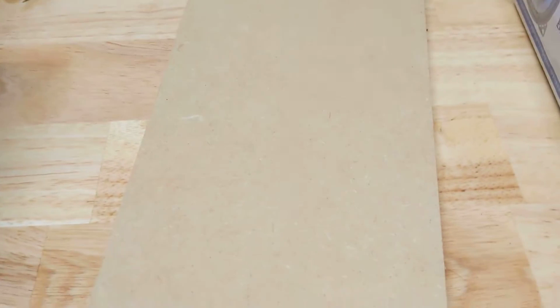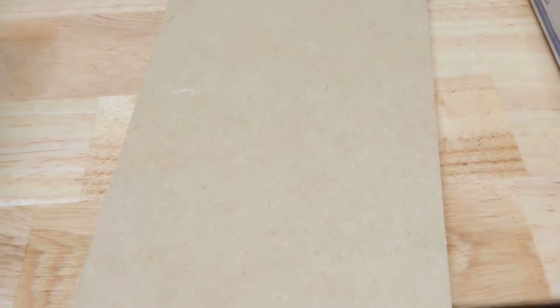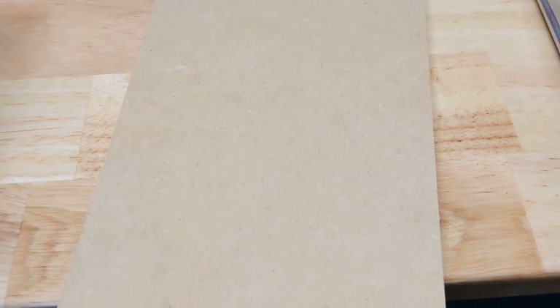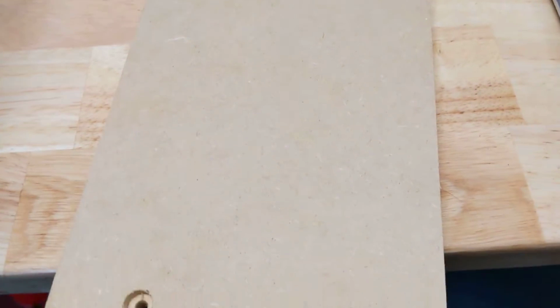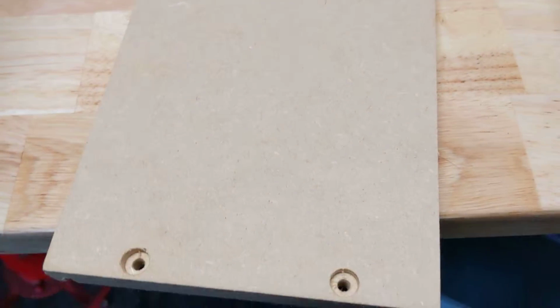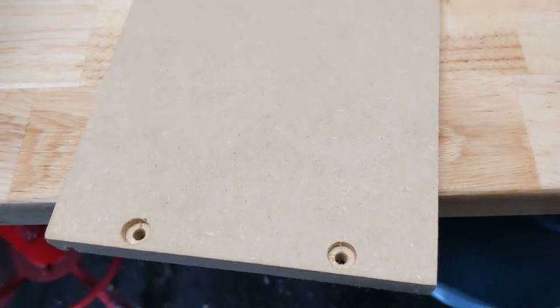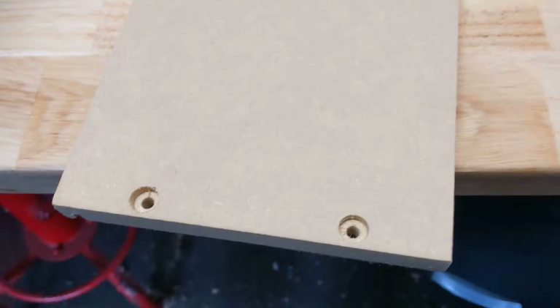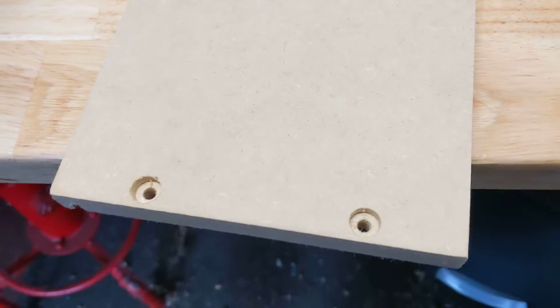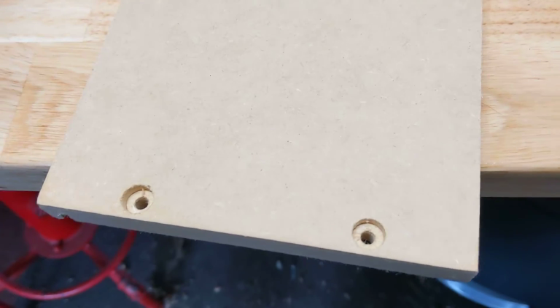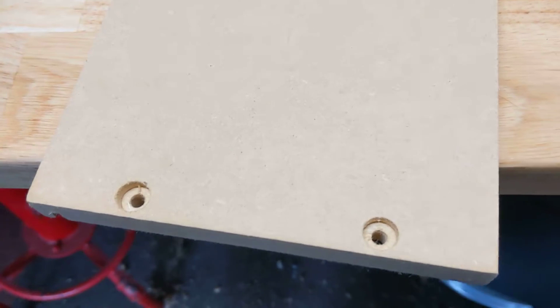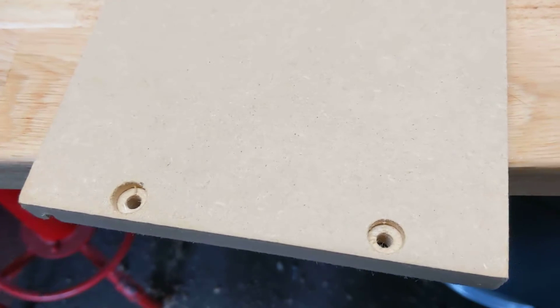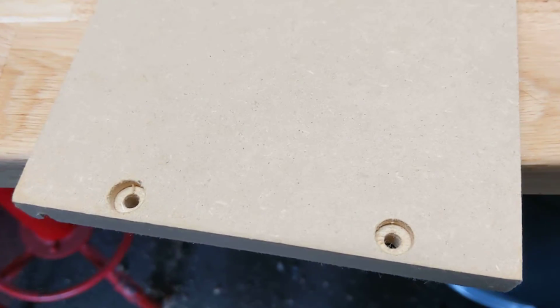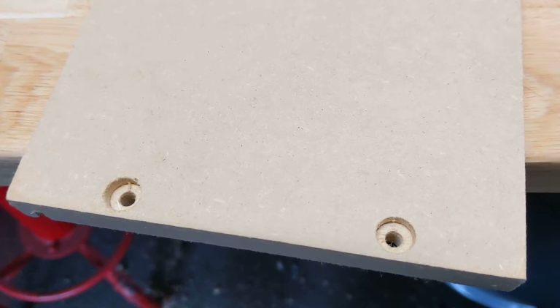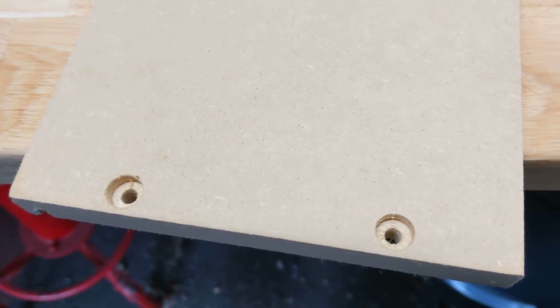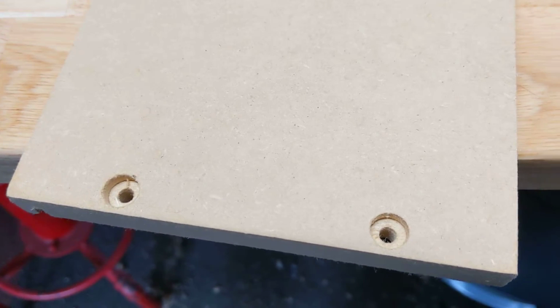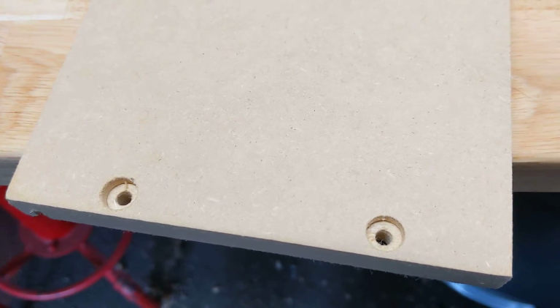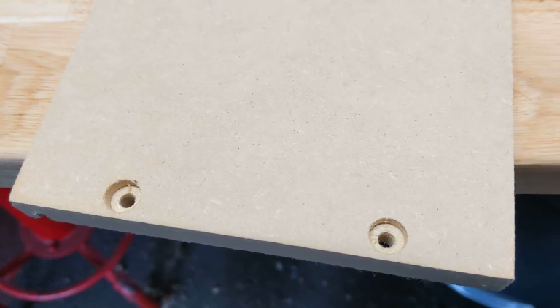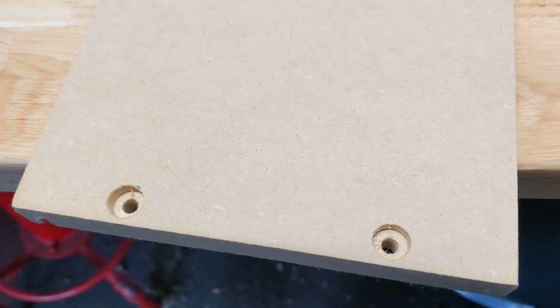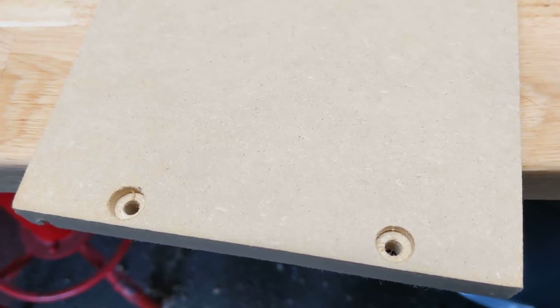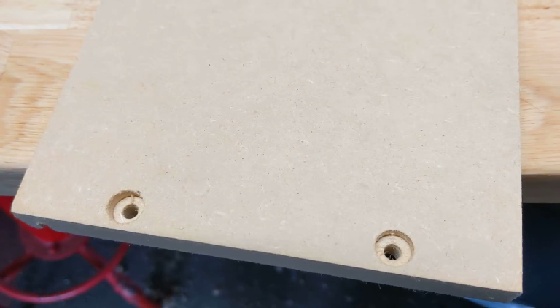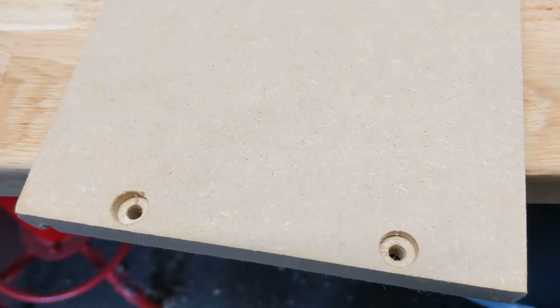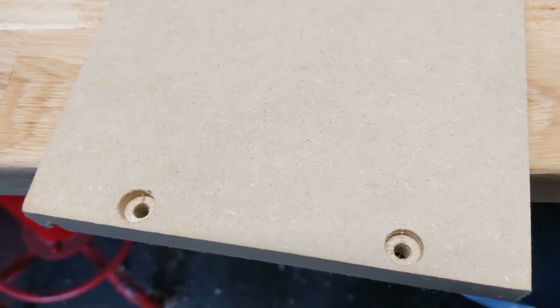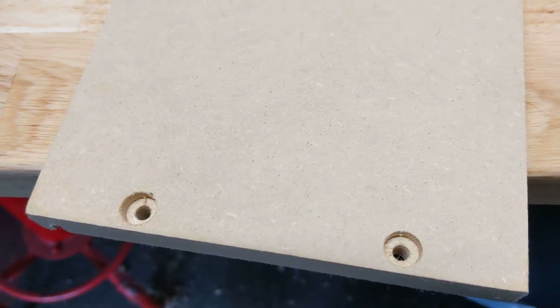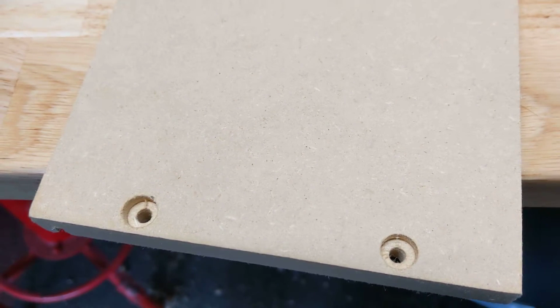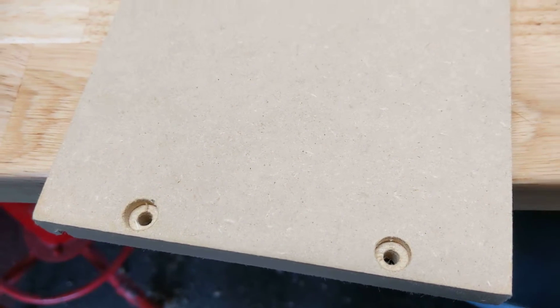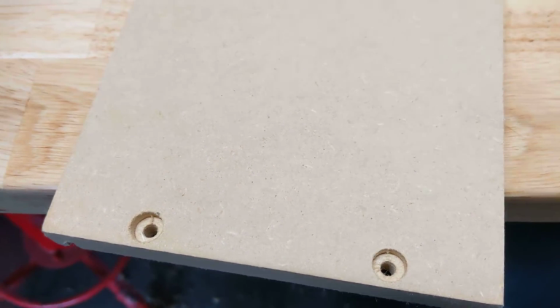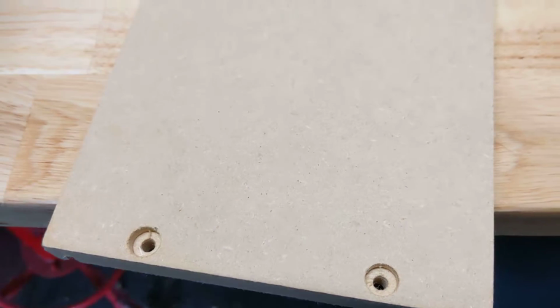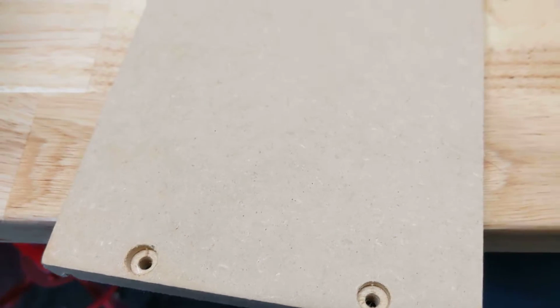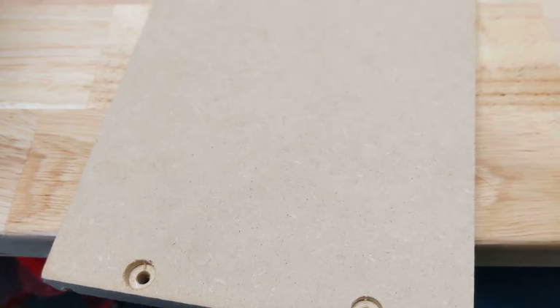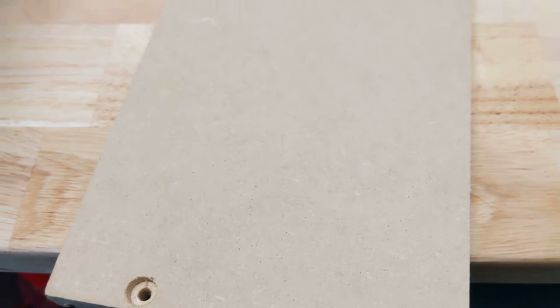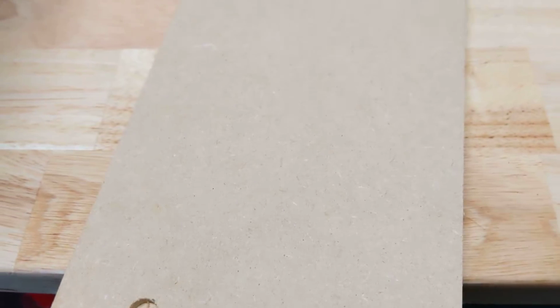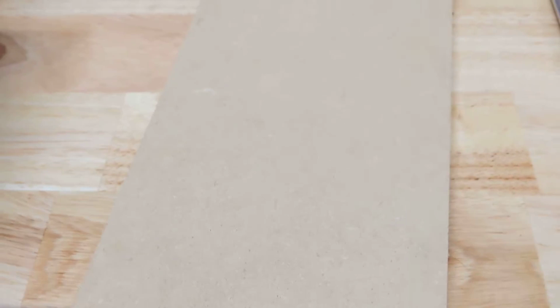I did all my screw holes — went down a little bit so I can fill all the little holes and have a nice seamless finish.